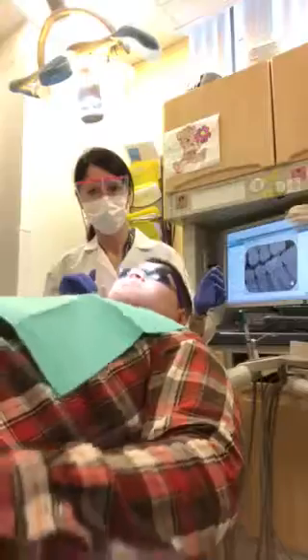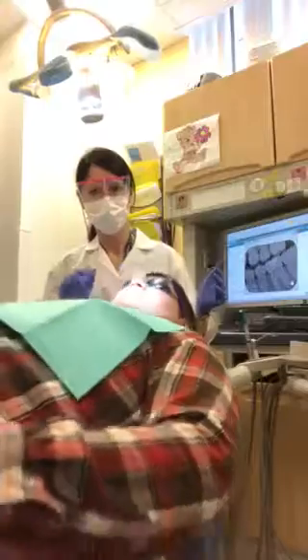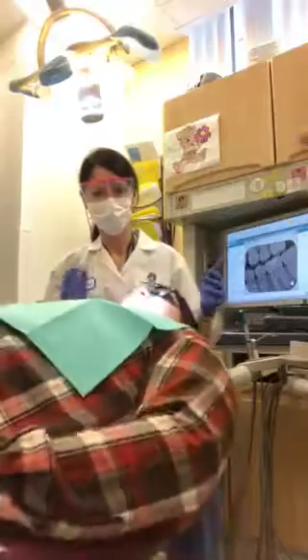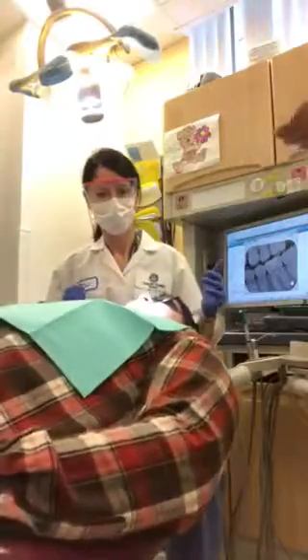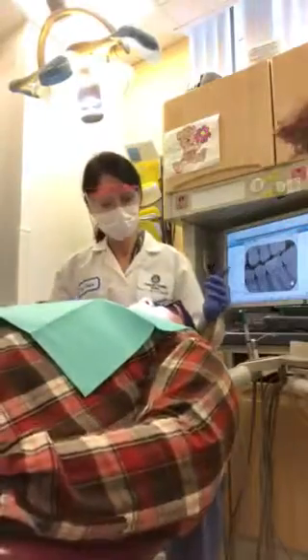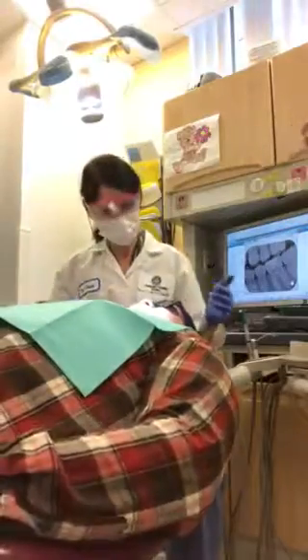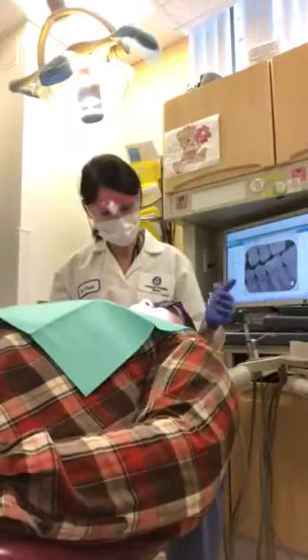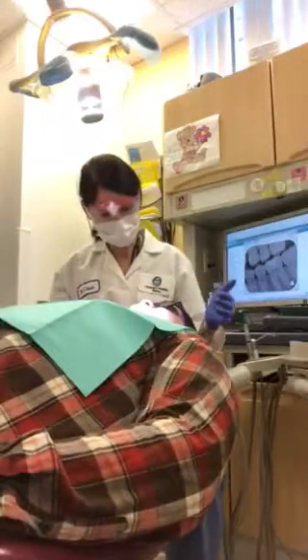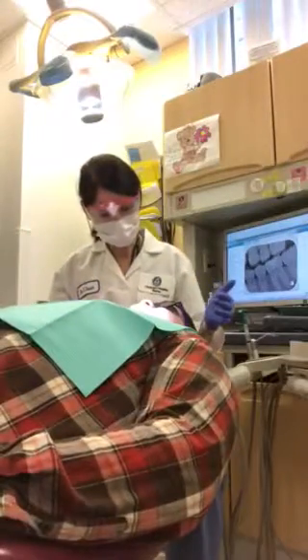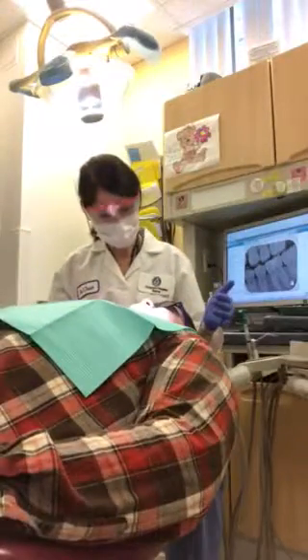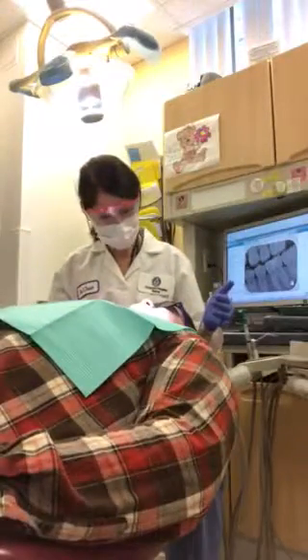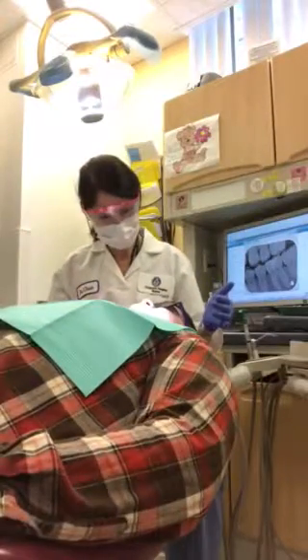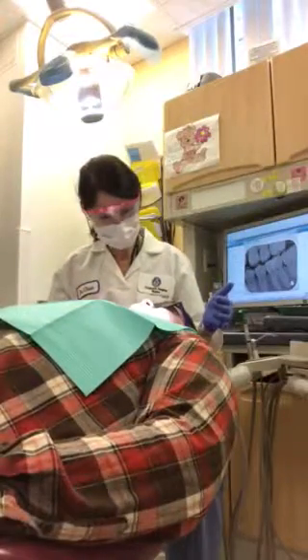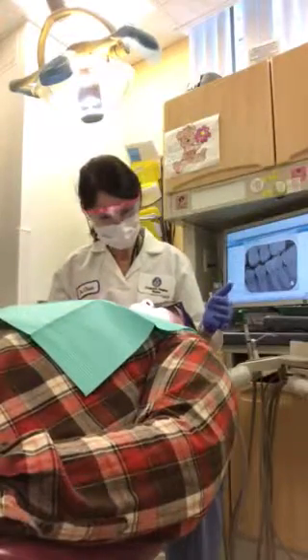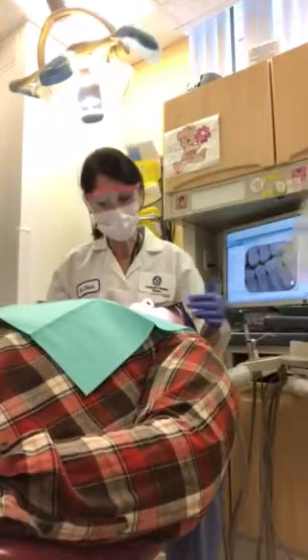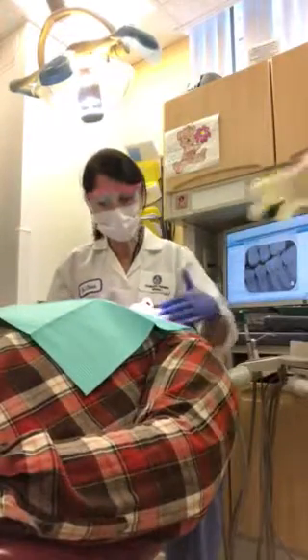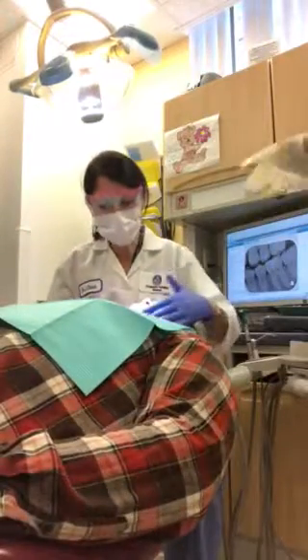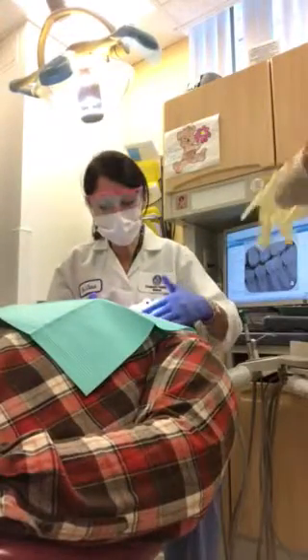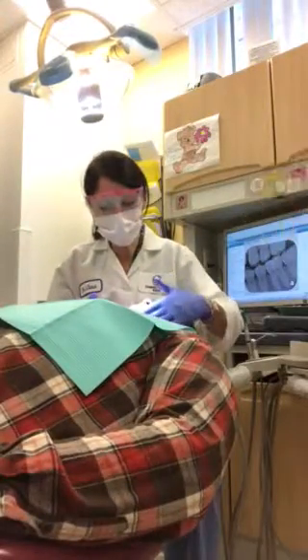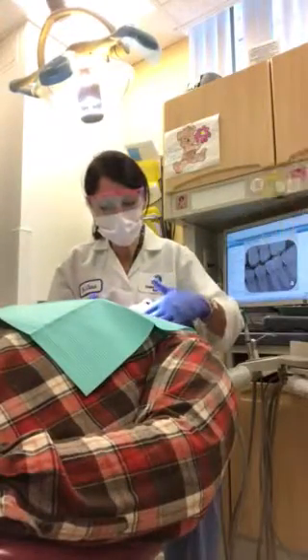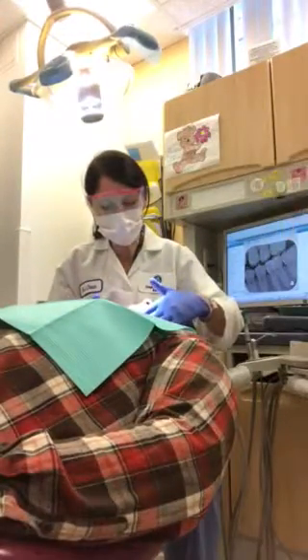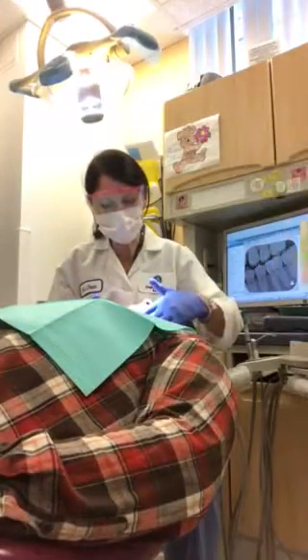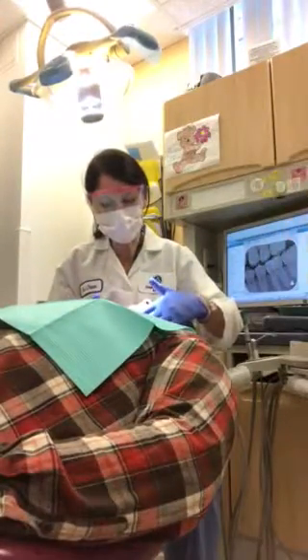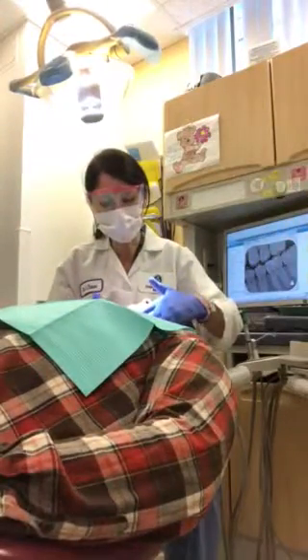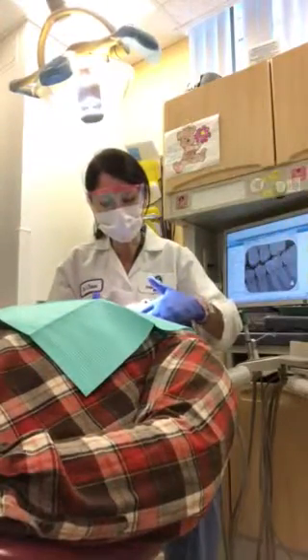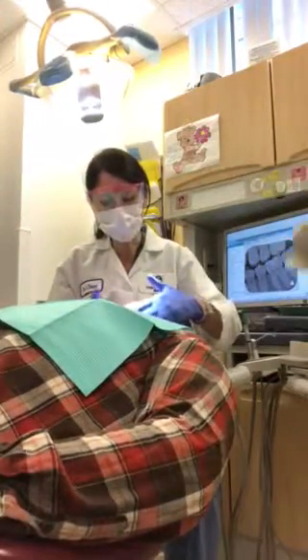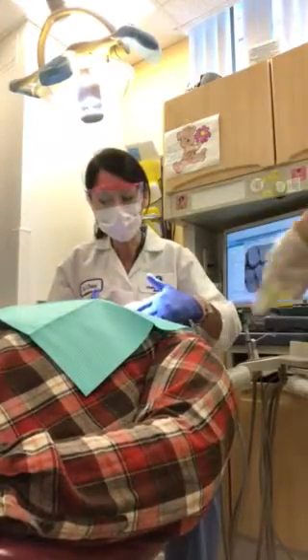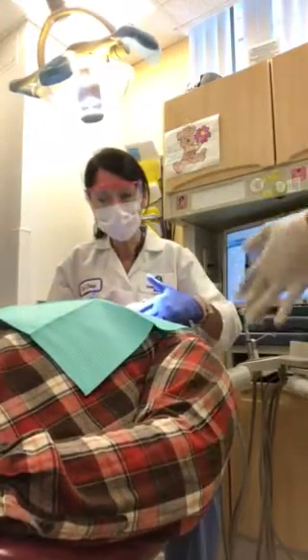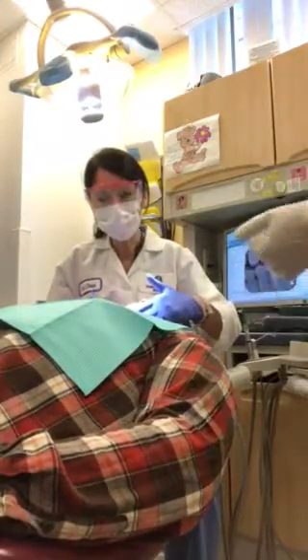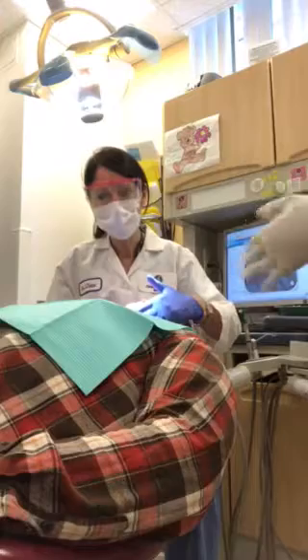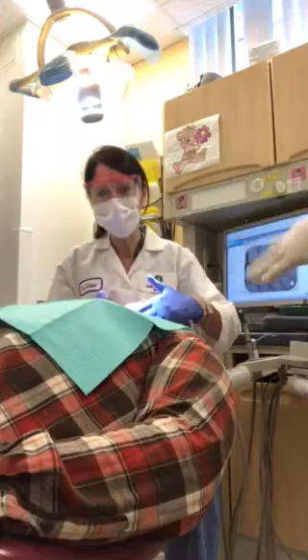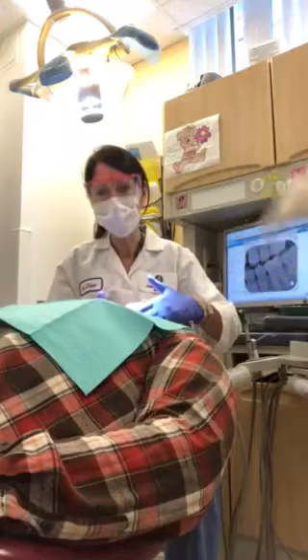Ready? You ready? Okay. Let's peel on the outside first, okay? Good.